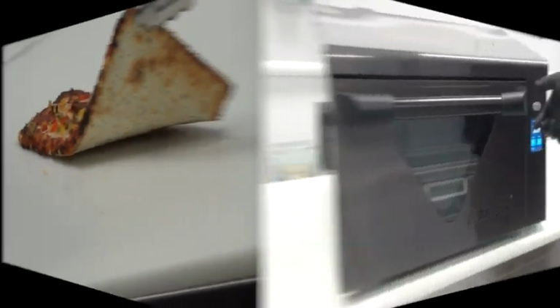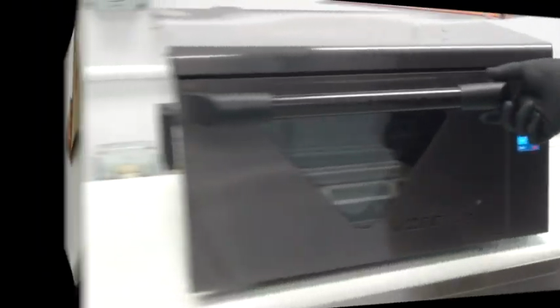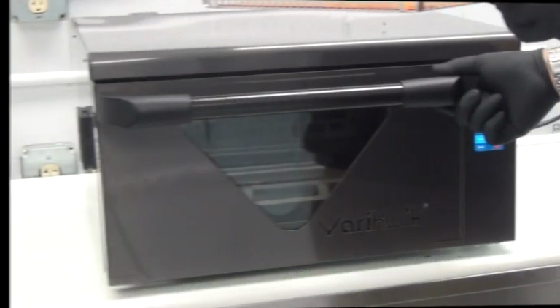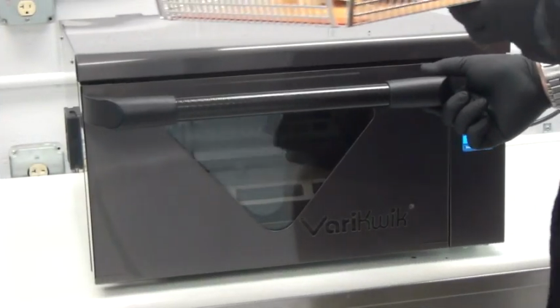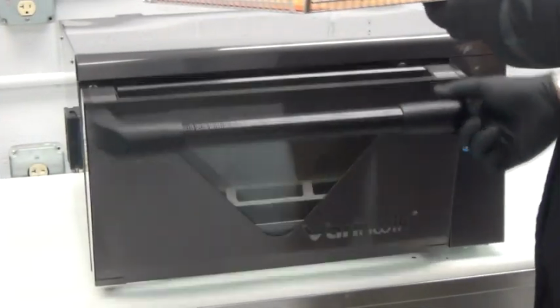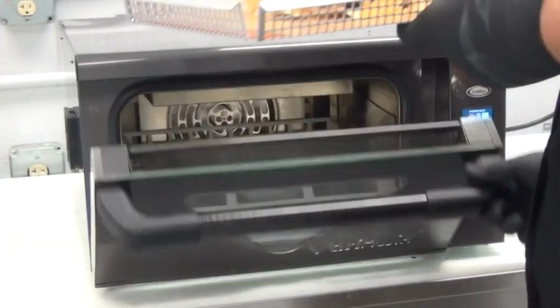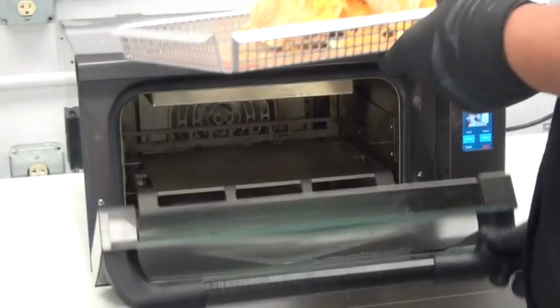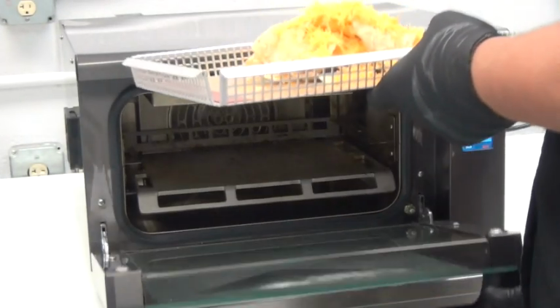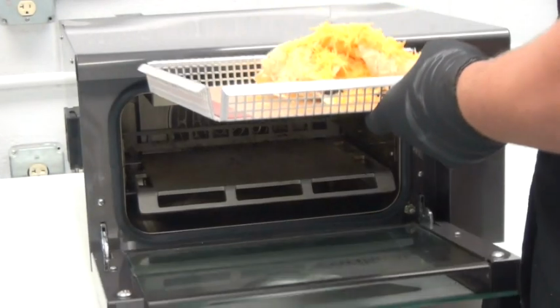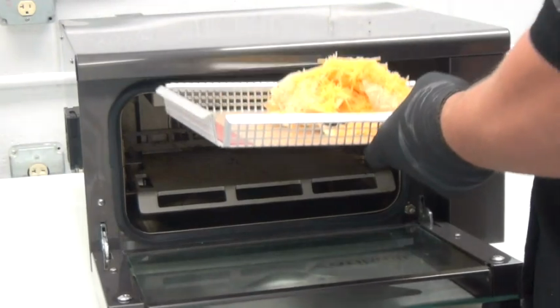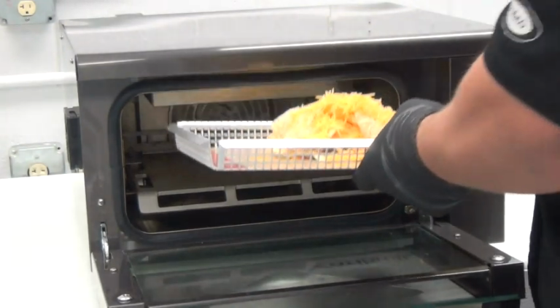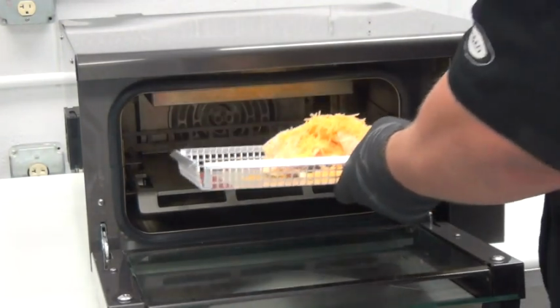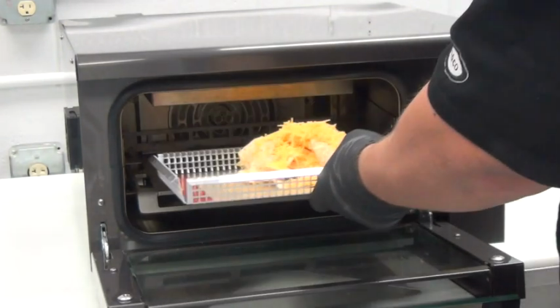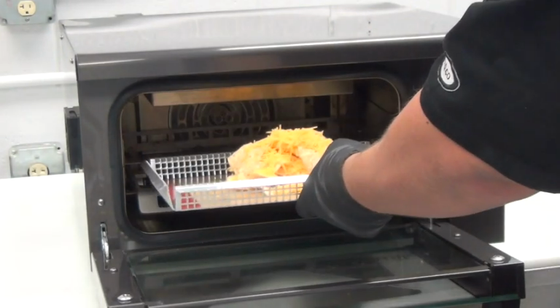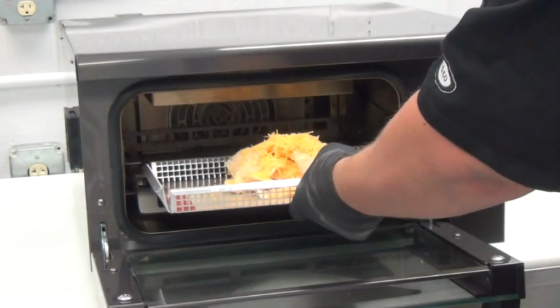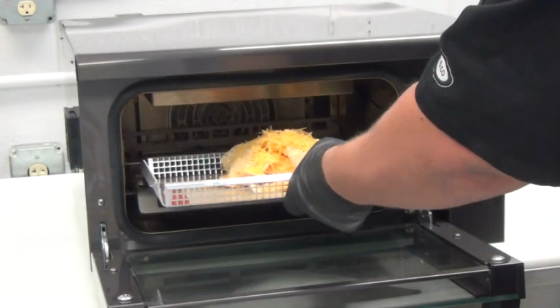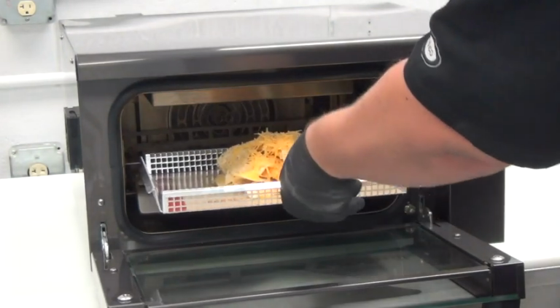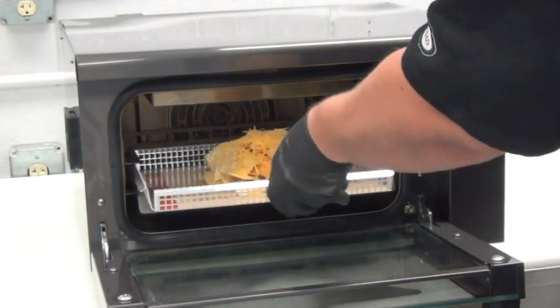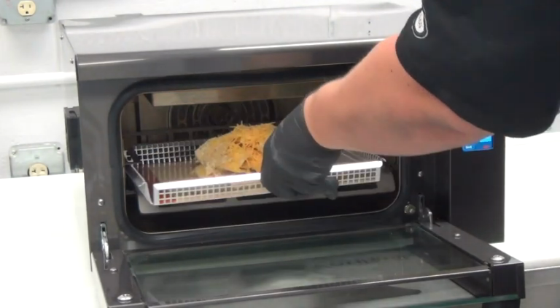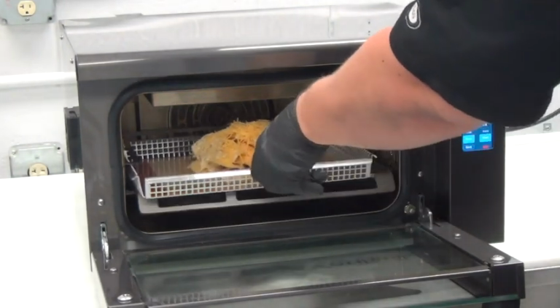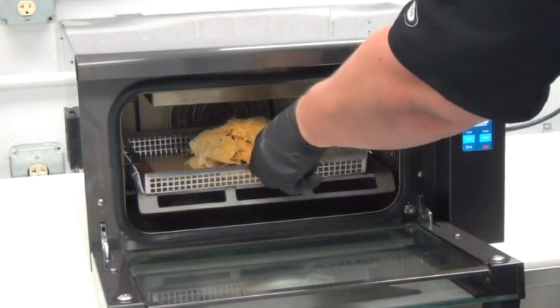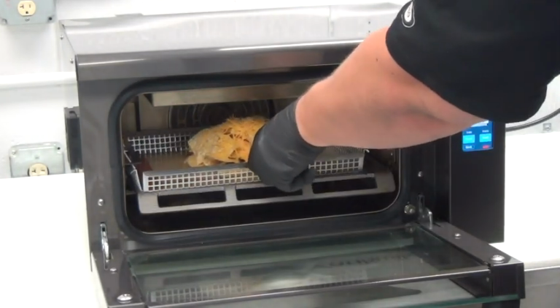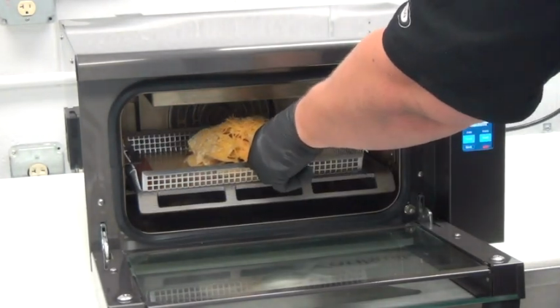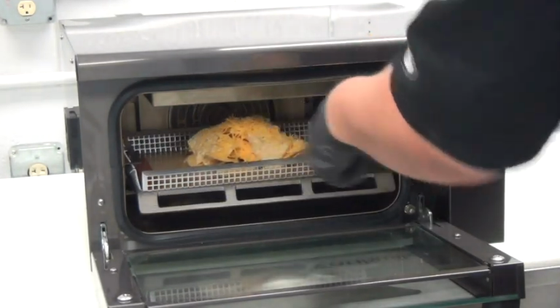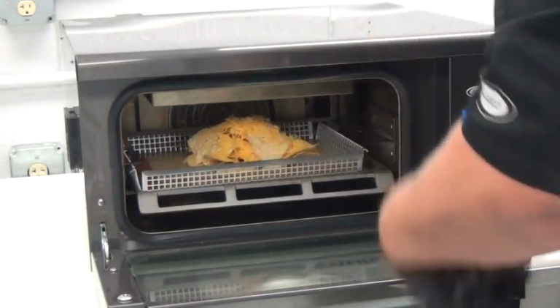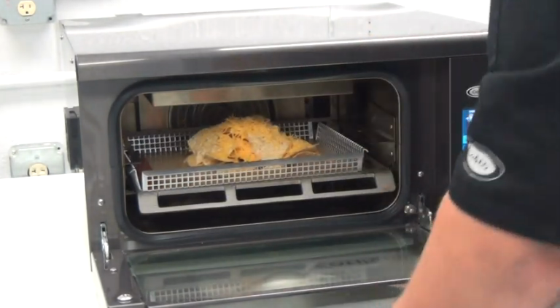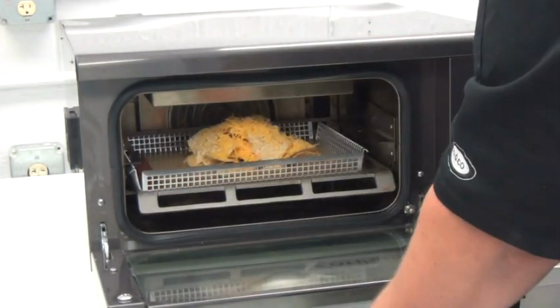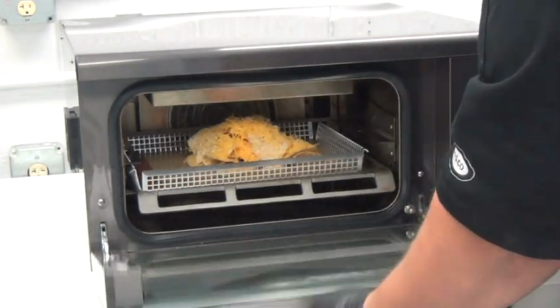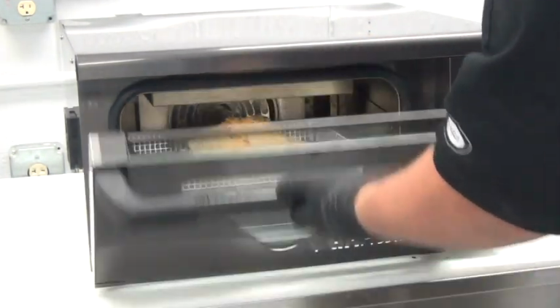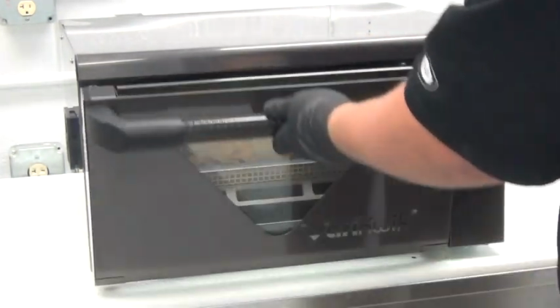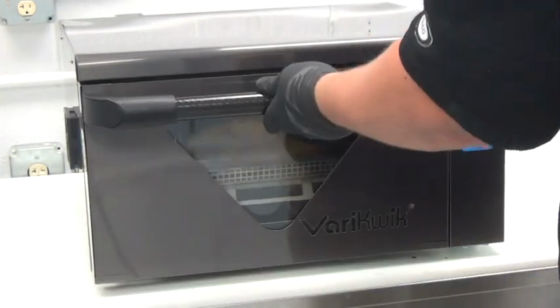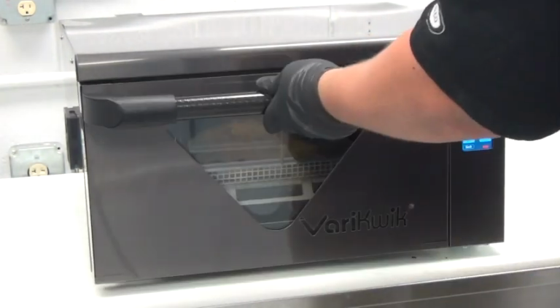An order of crunchy nachos with perfectly melted cheese, finished in just 45 seconds.